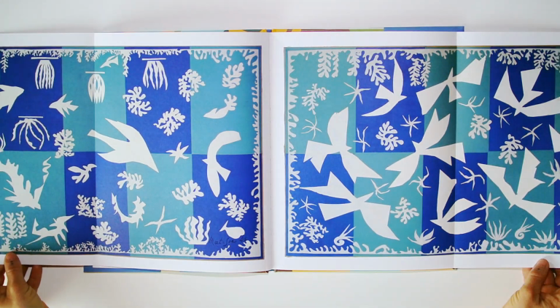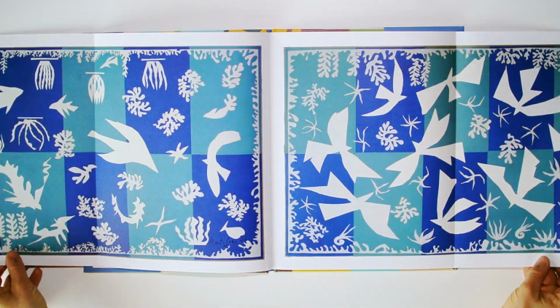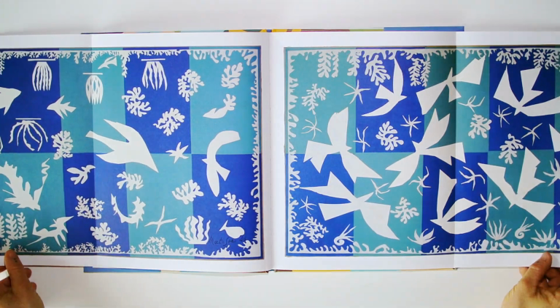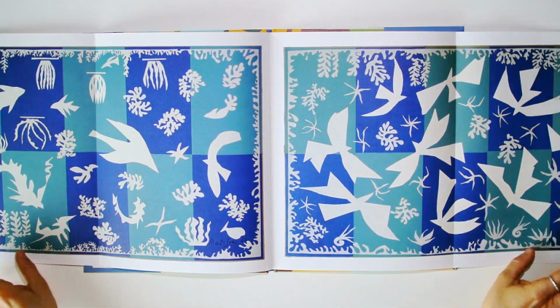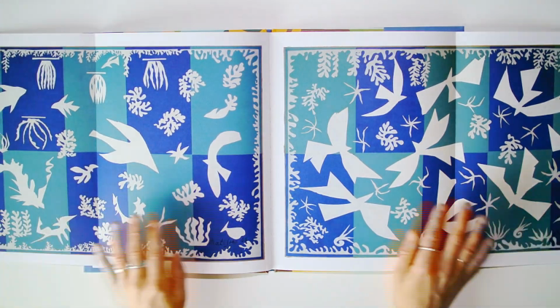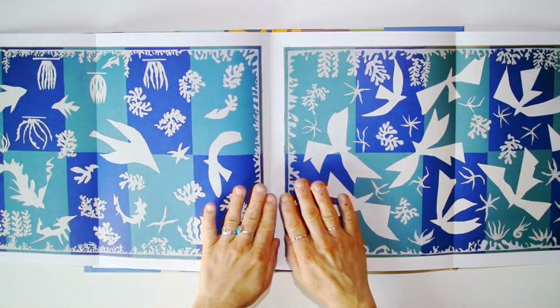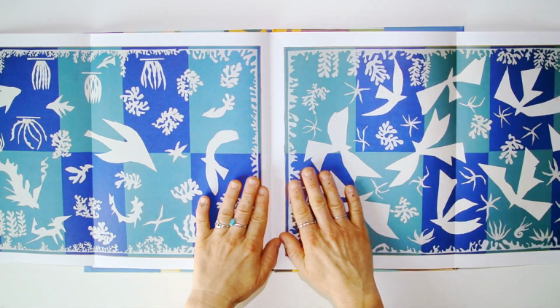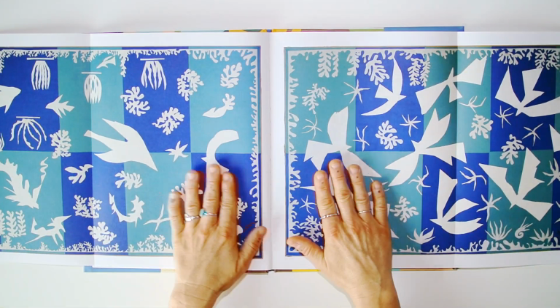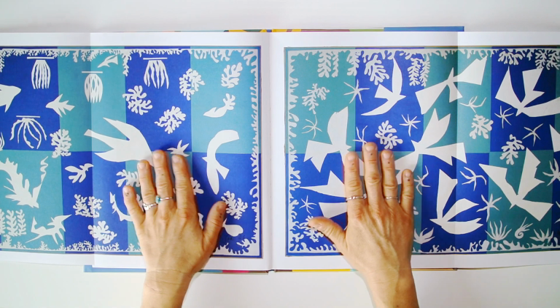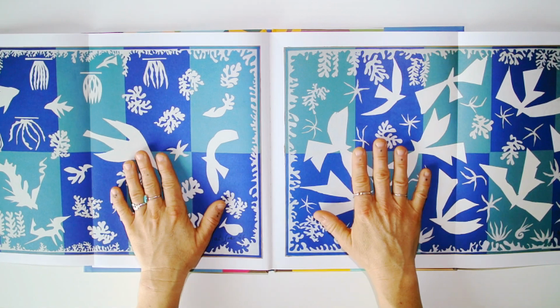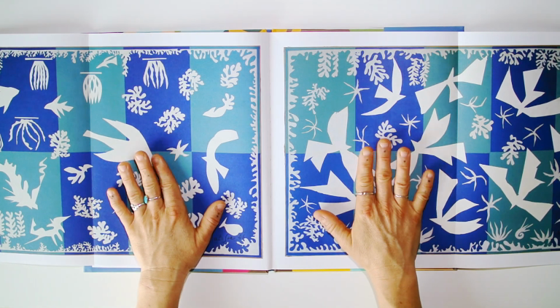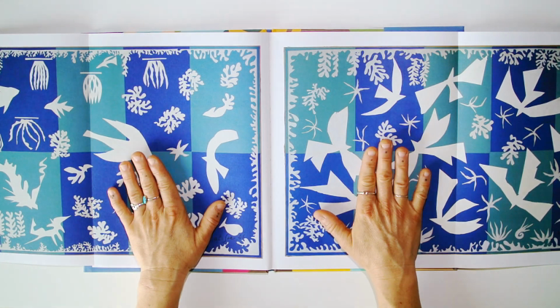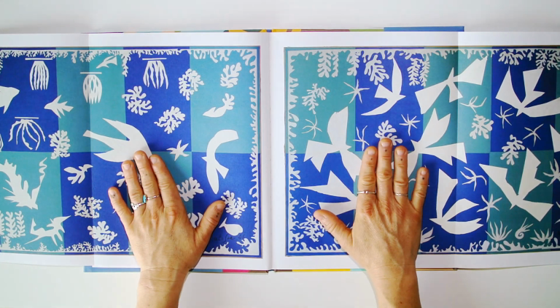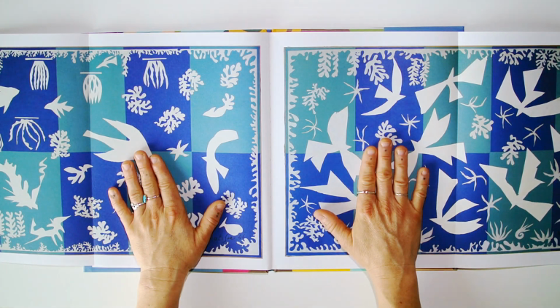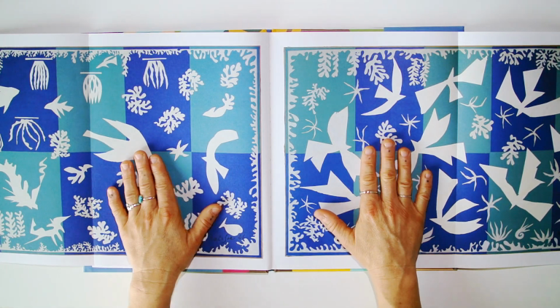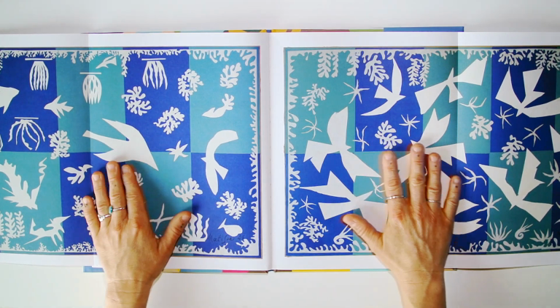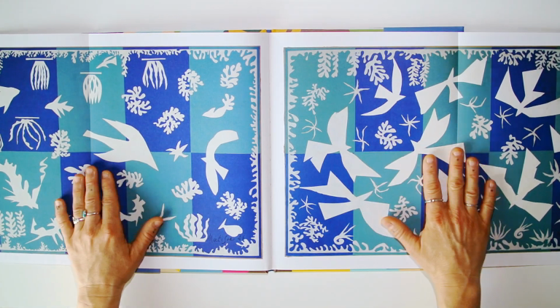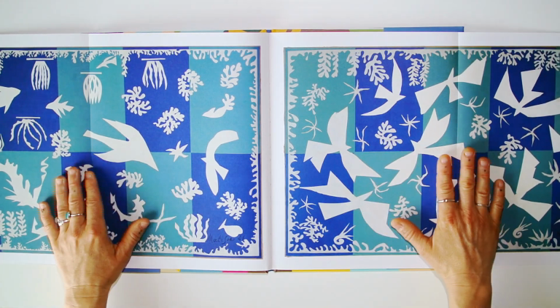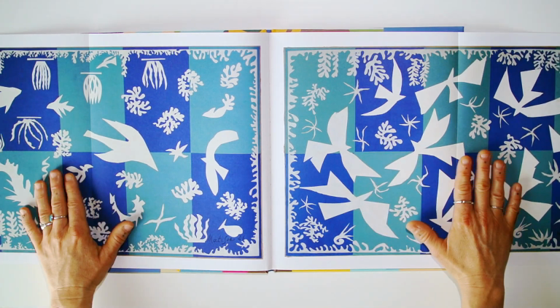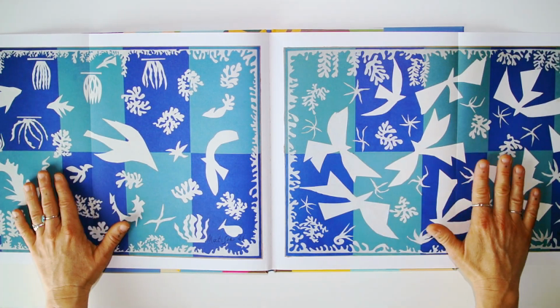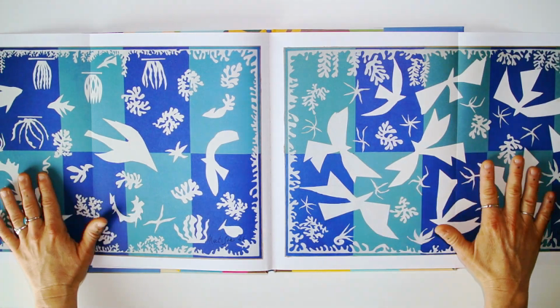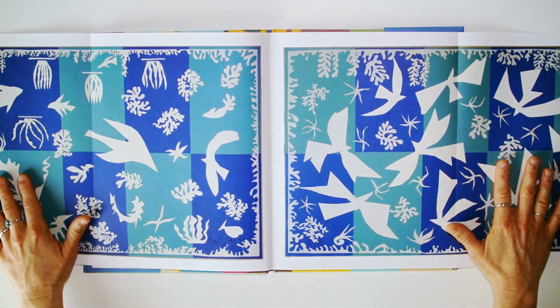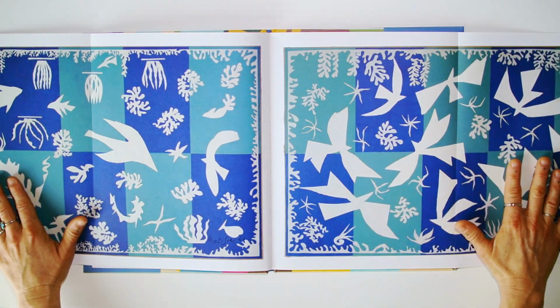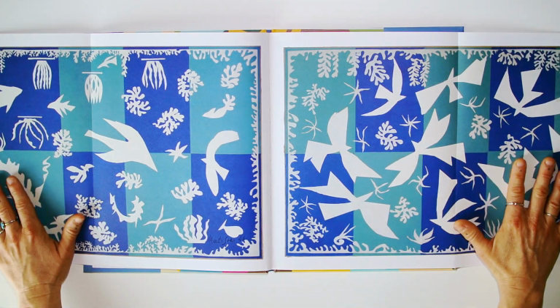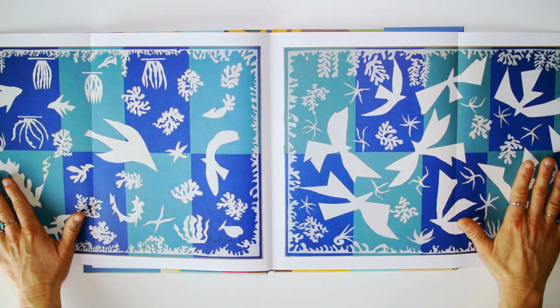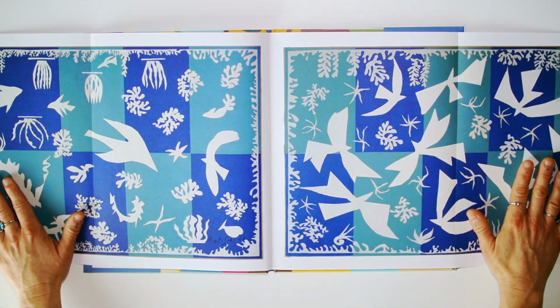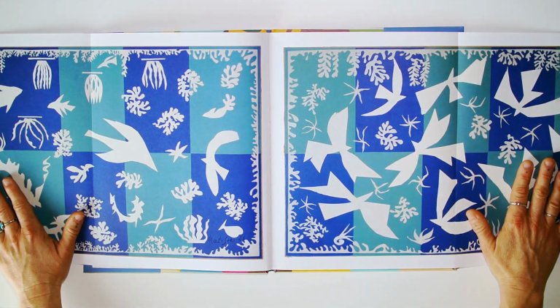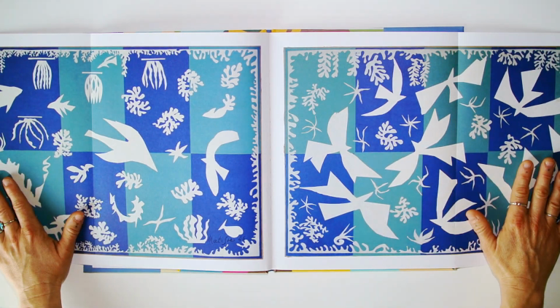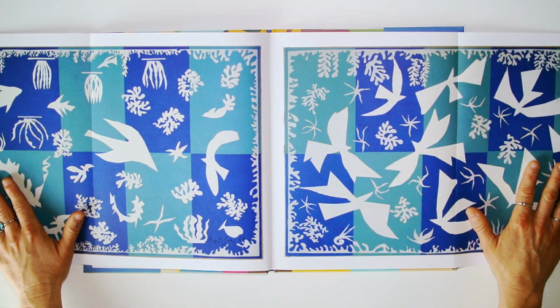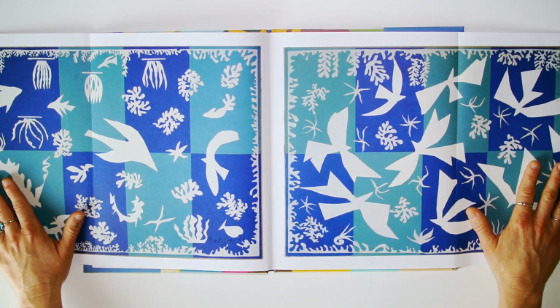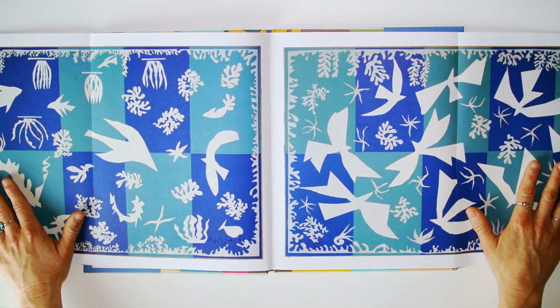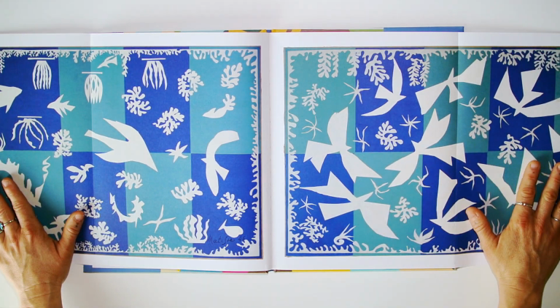And these are original artworks from Henri Matisse.